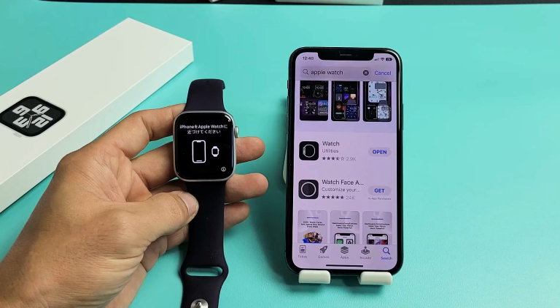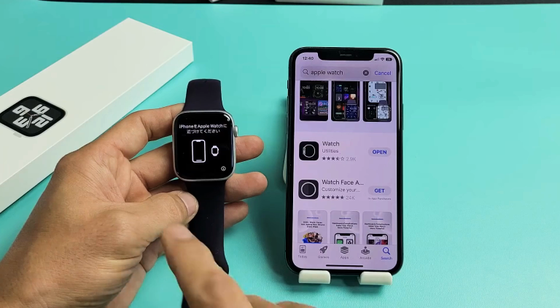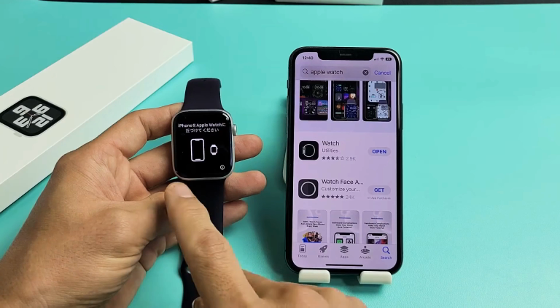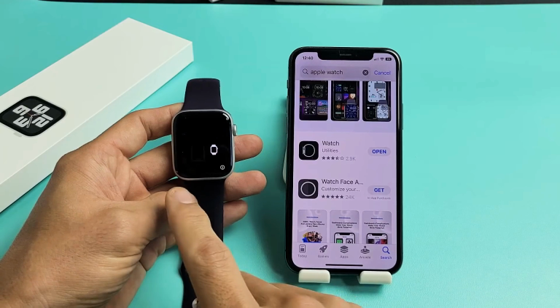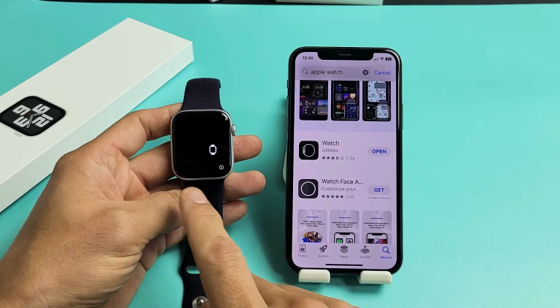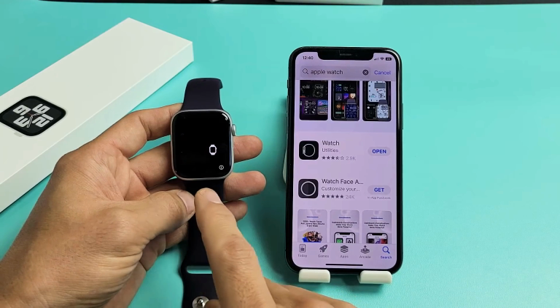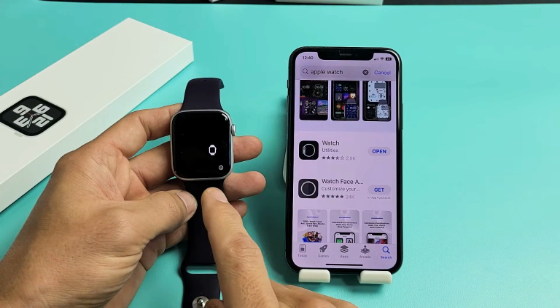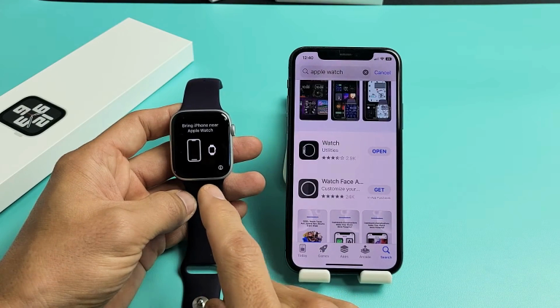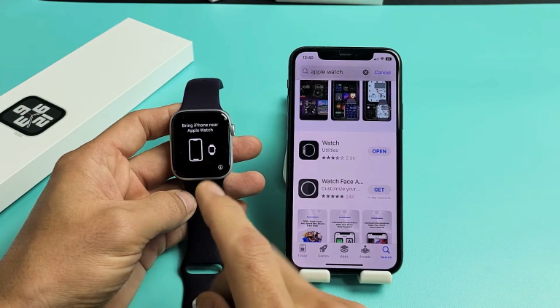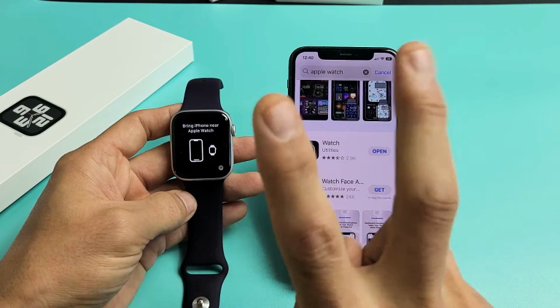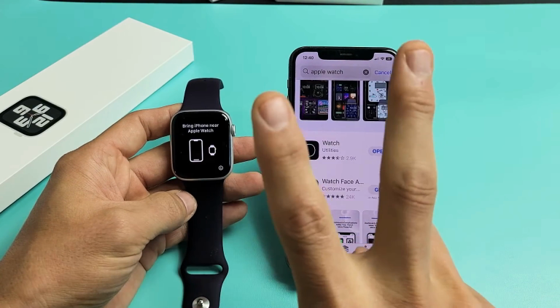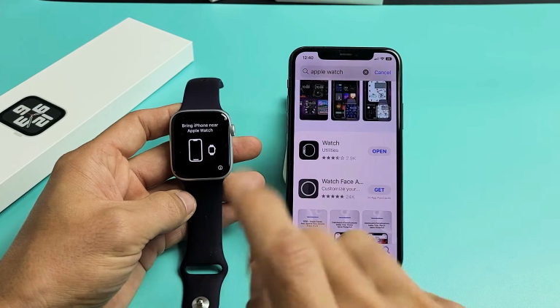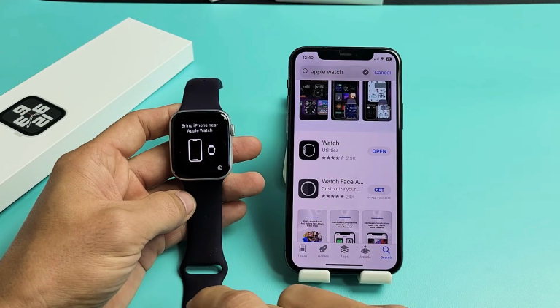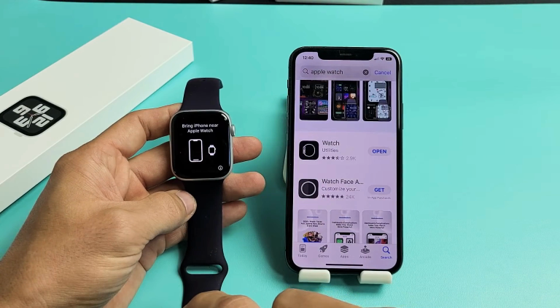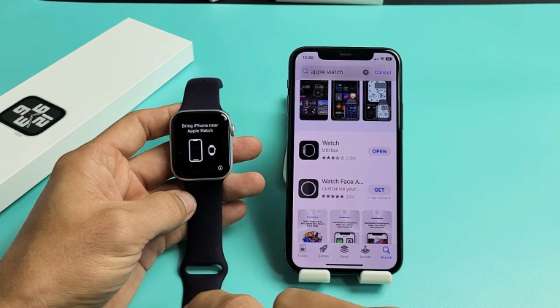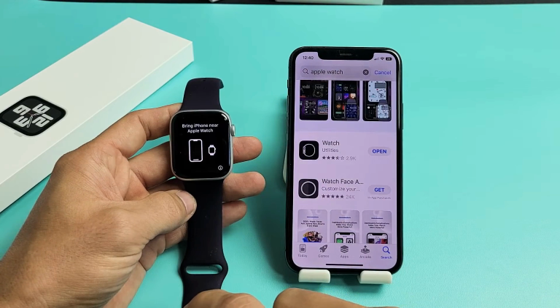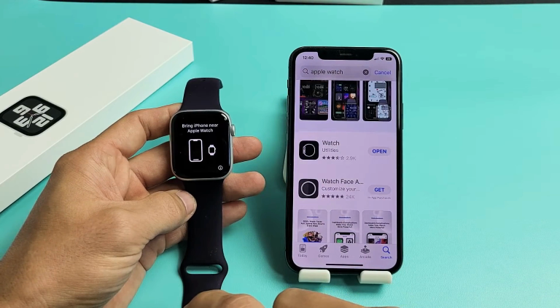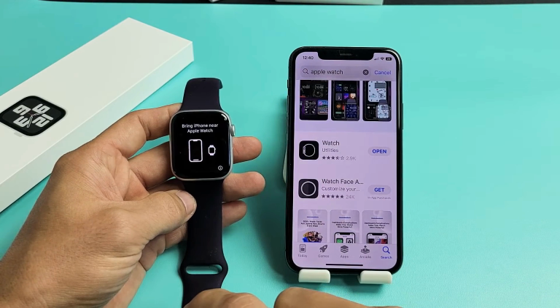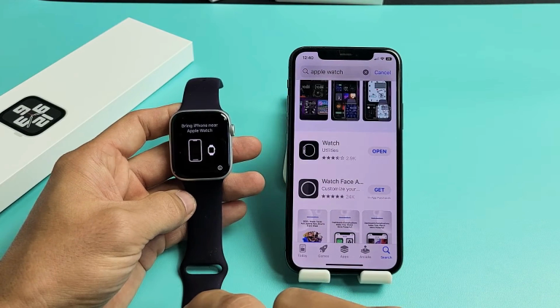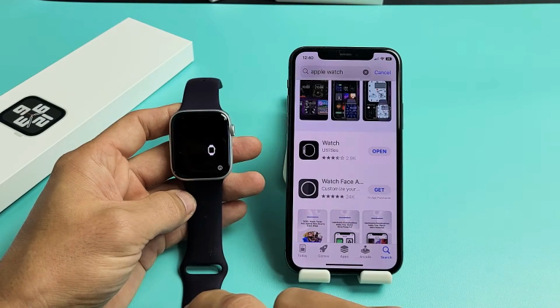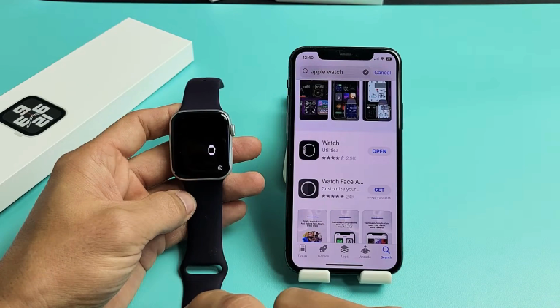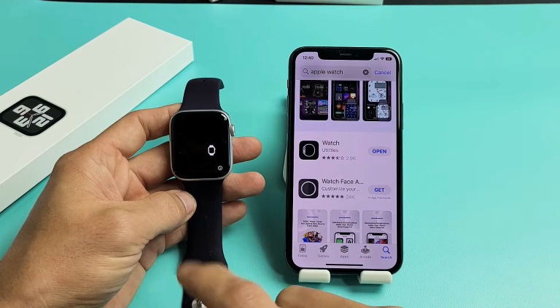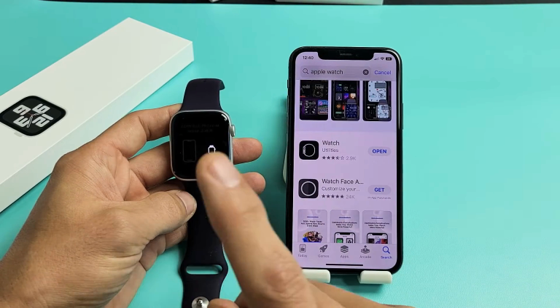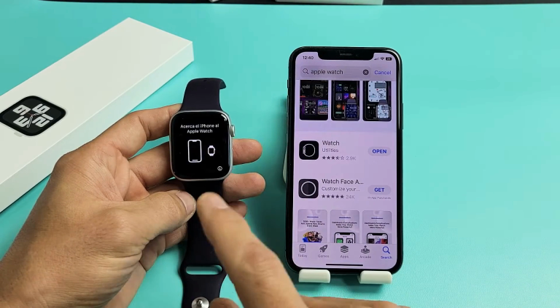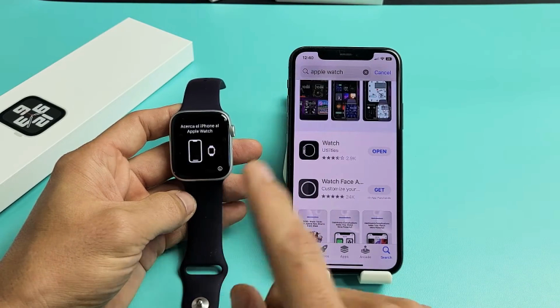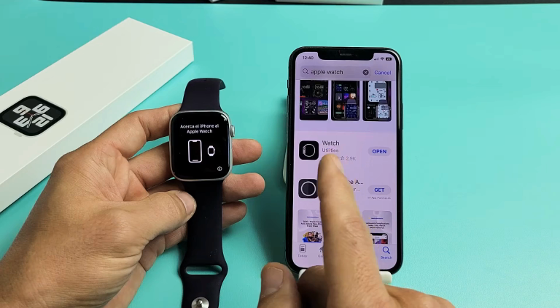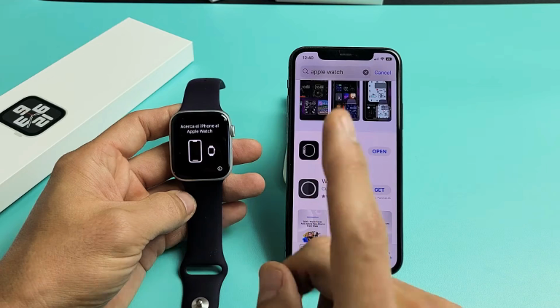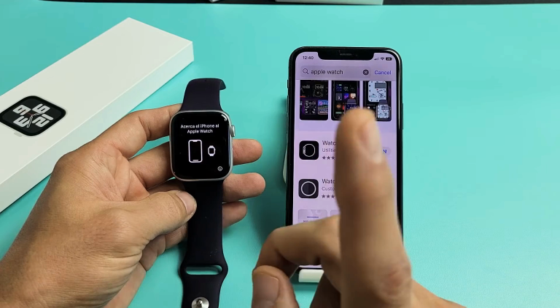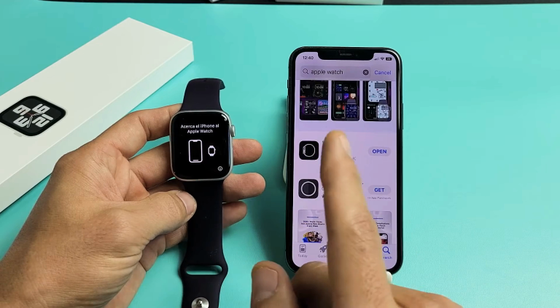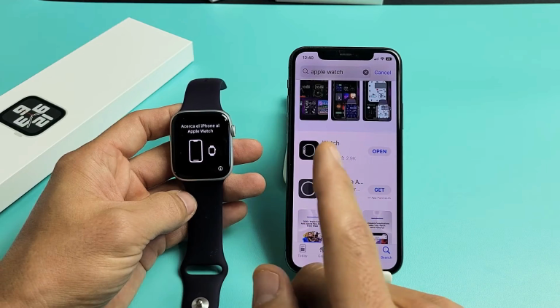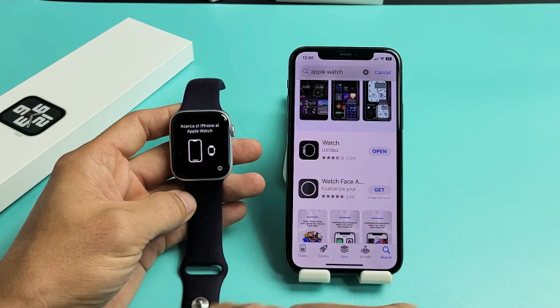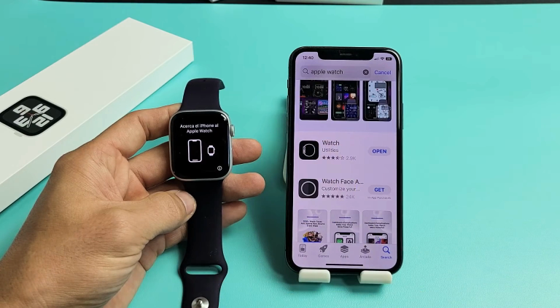Here's the Apple Watch Series 2, the 2022 model. I'm going to show you how to set it up step-by-step.